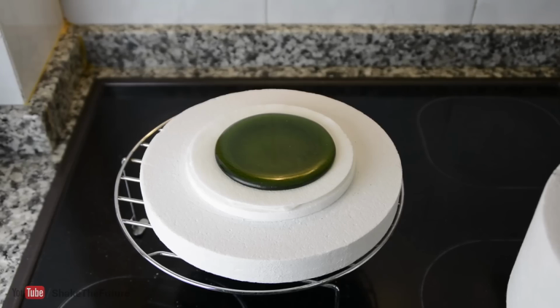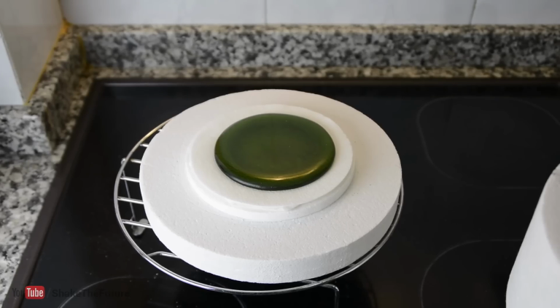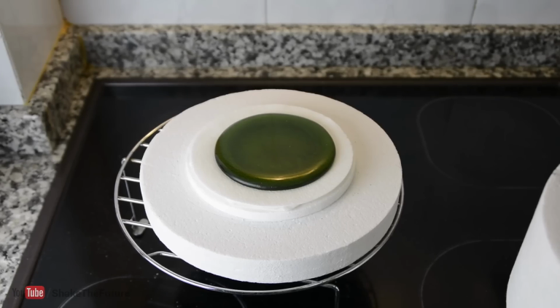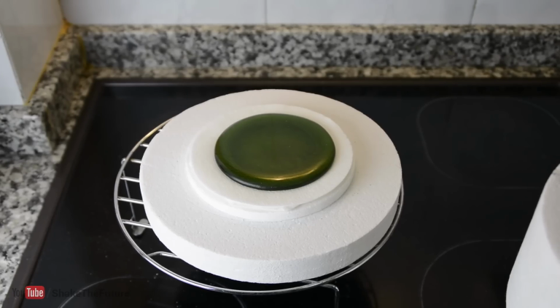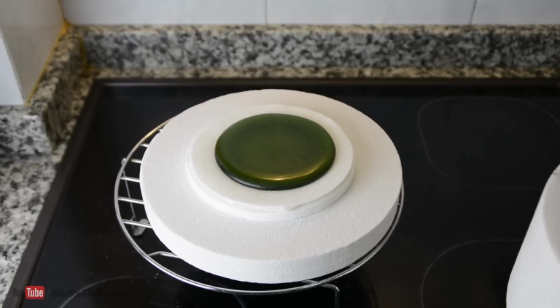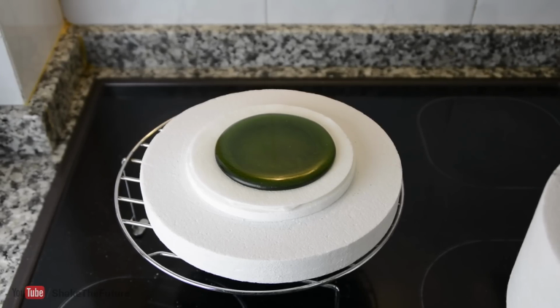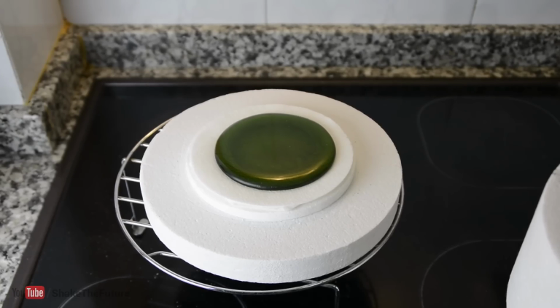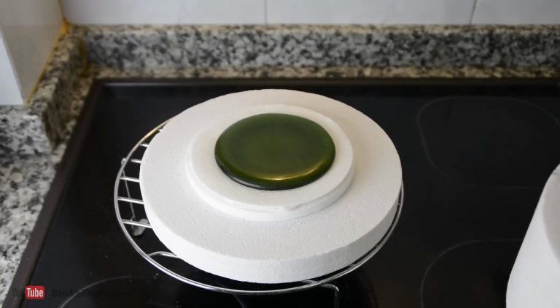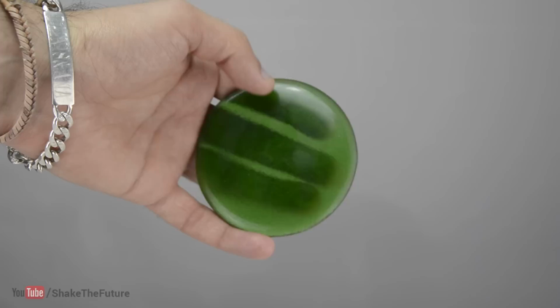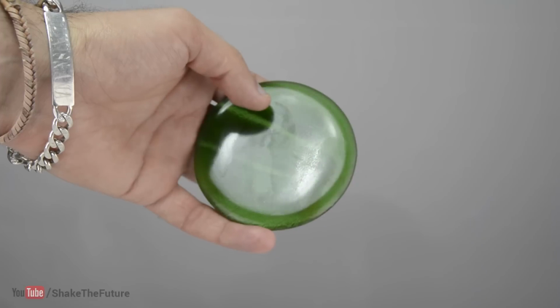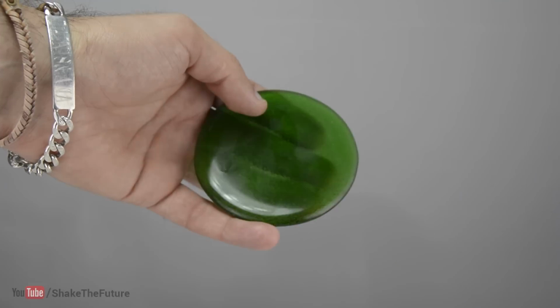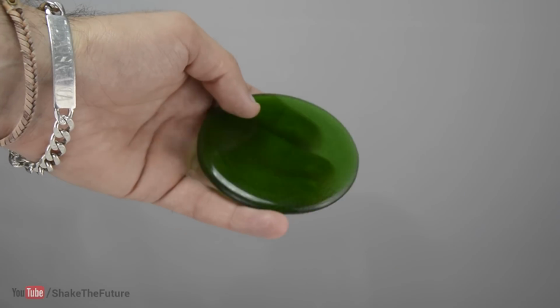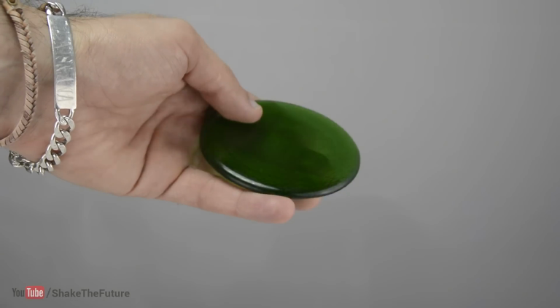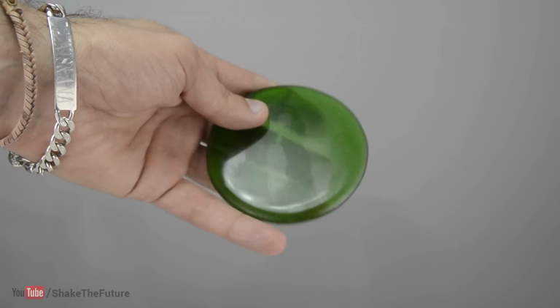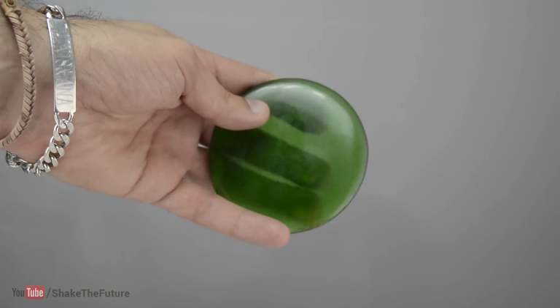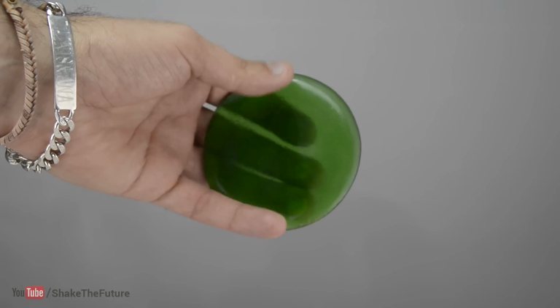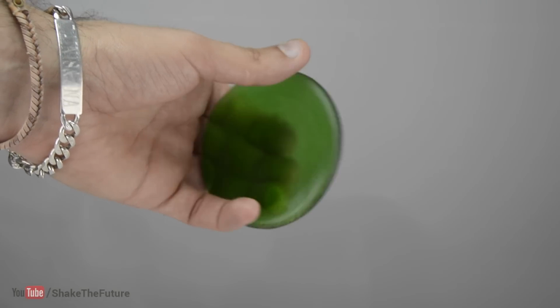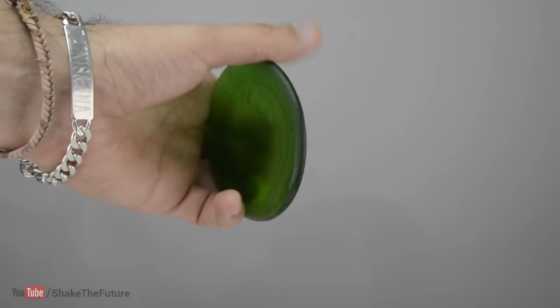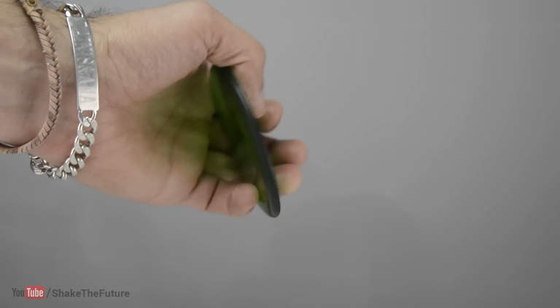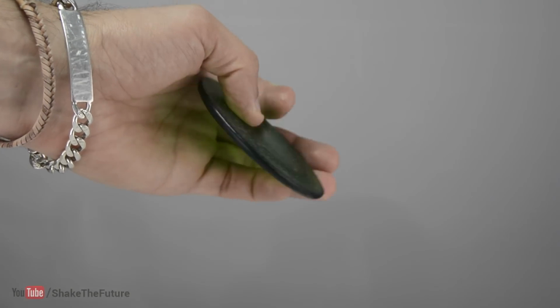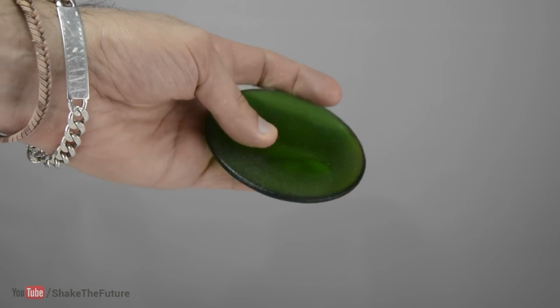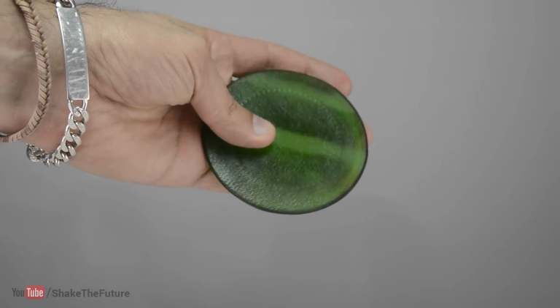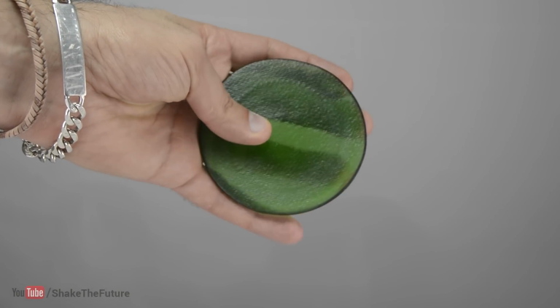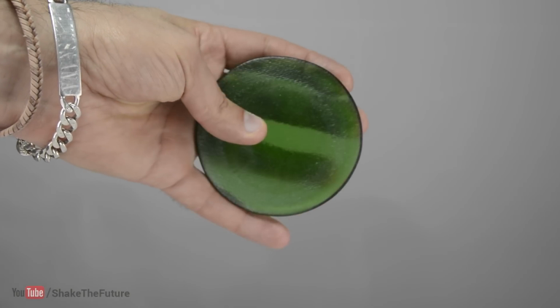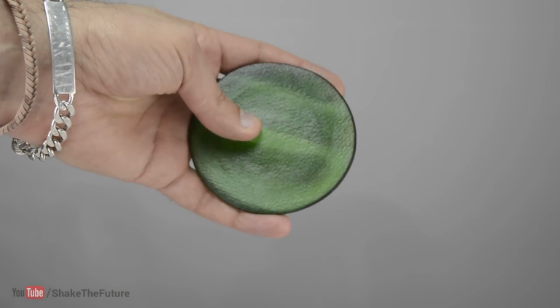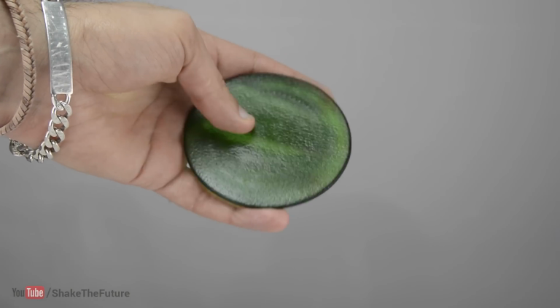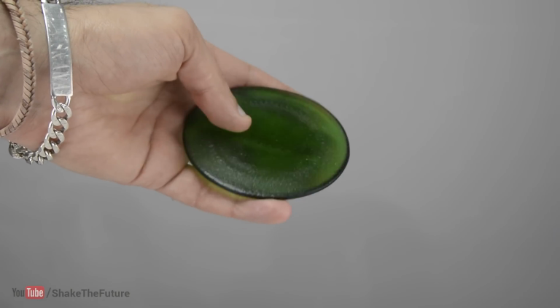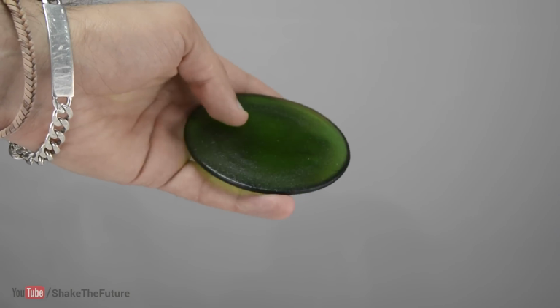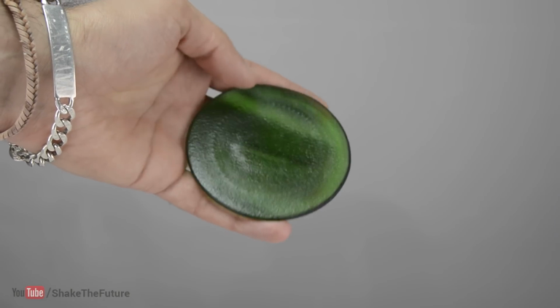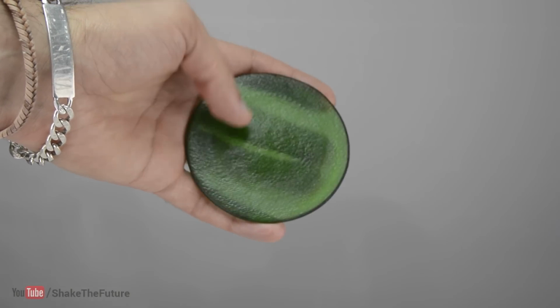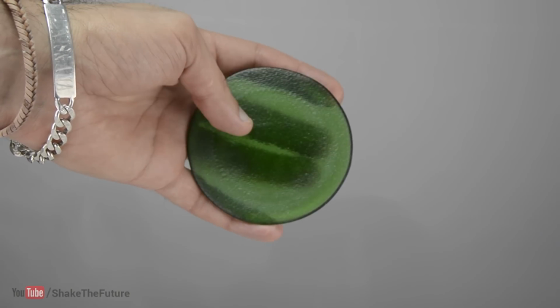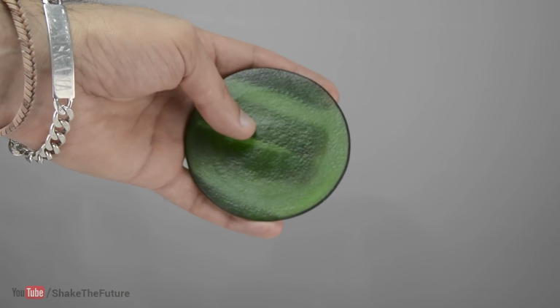Well, that's it — the bottom of the bottle has transformed into a simple glass coaster.